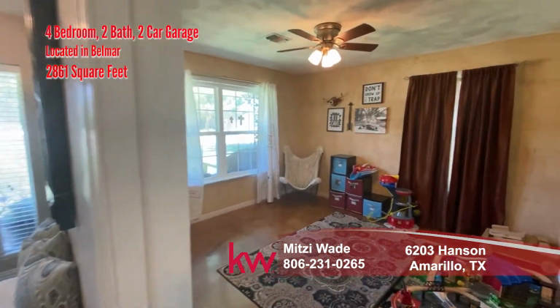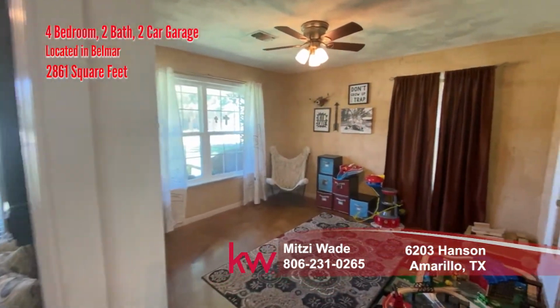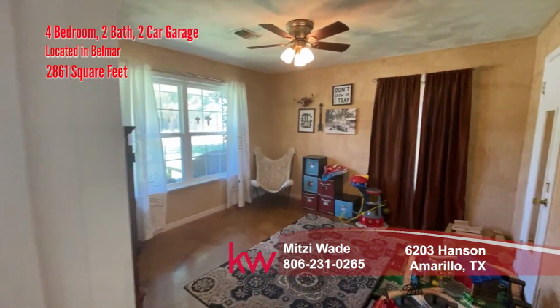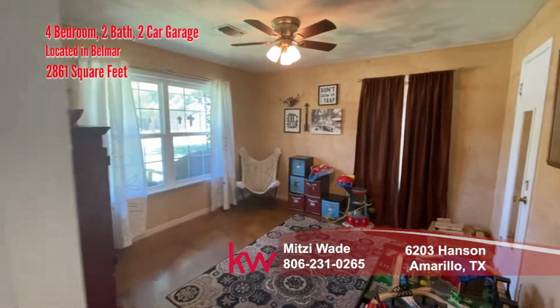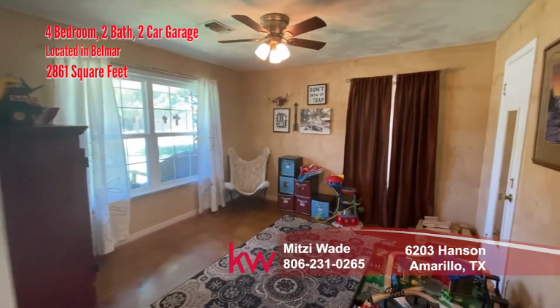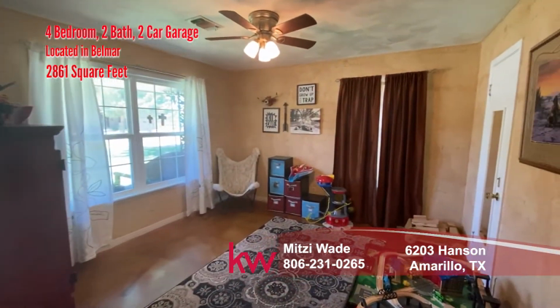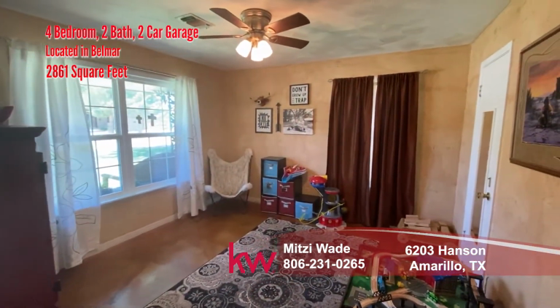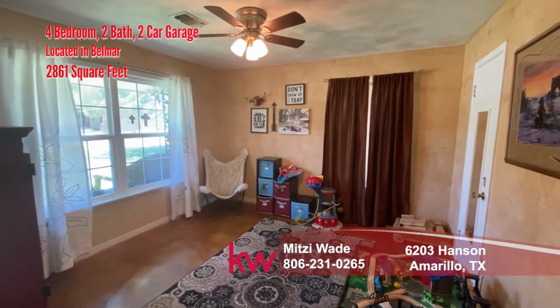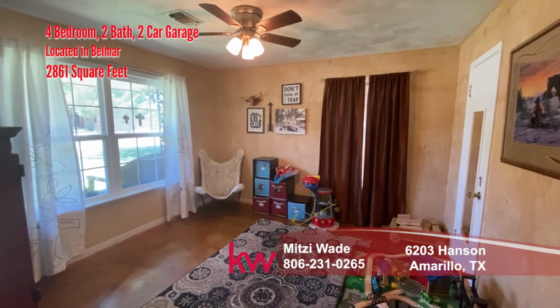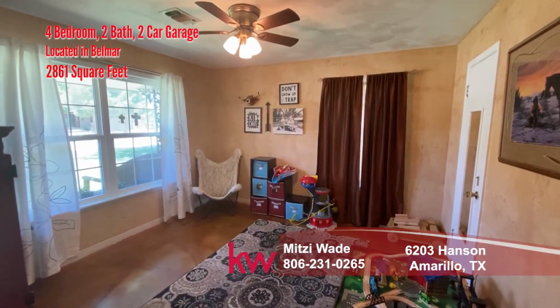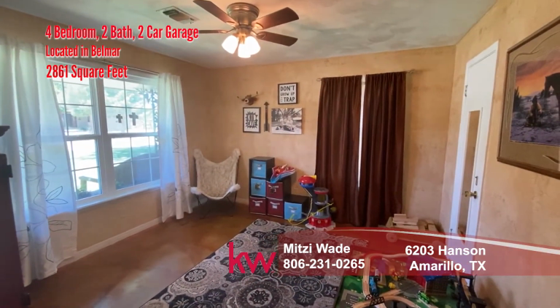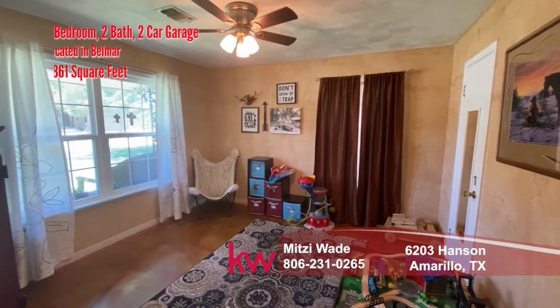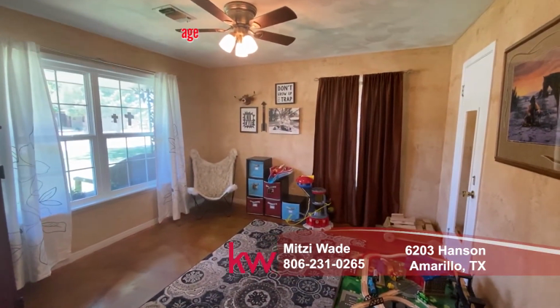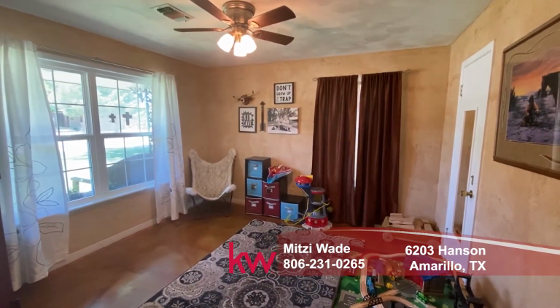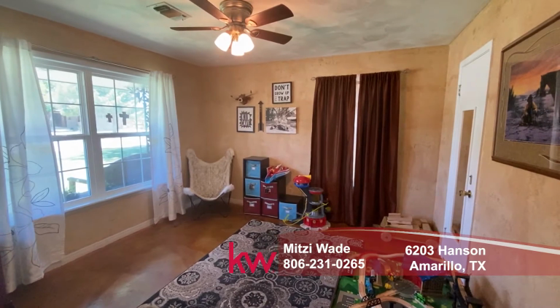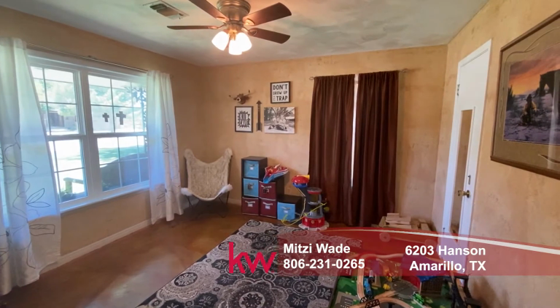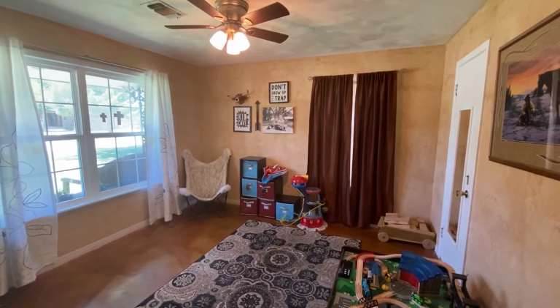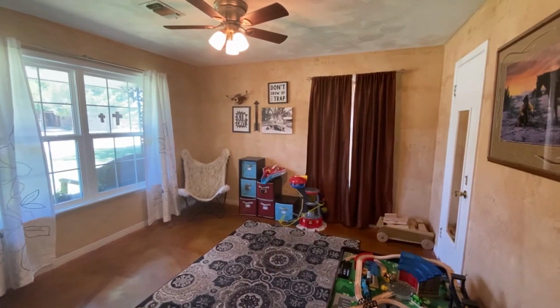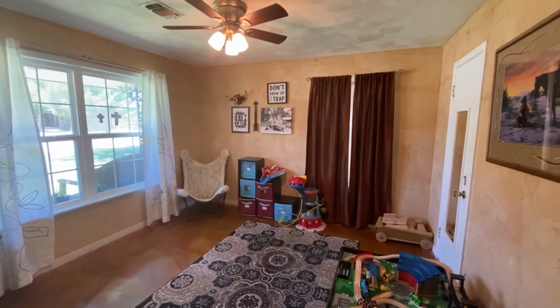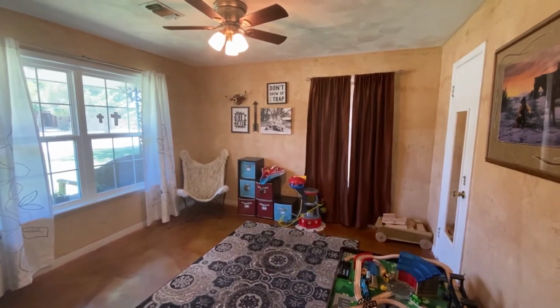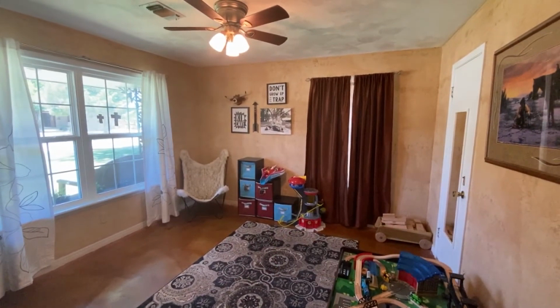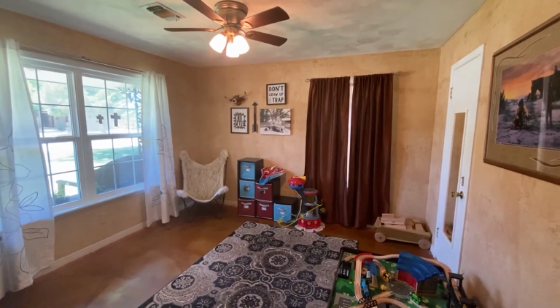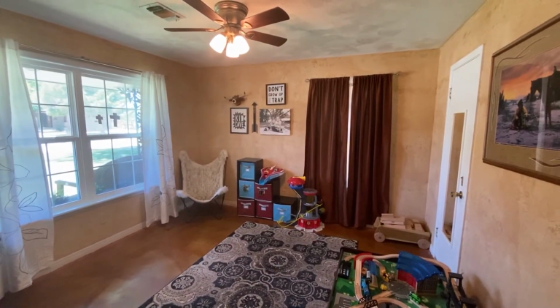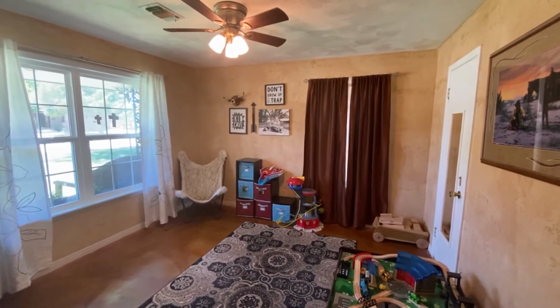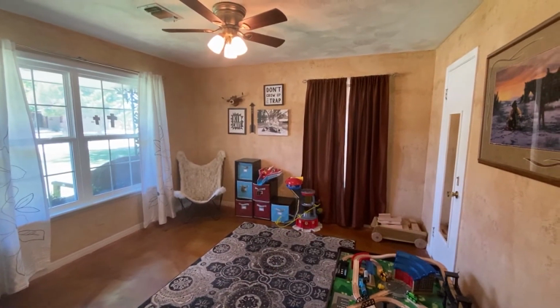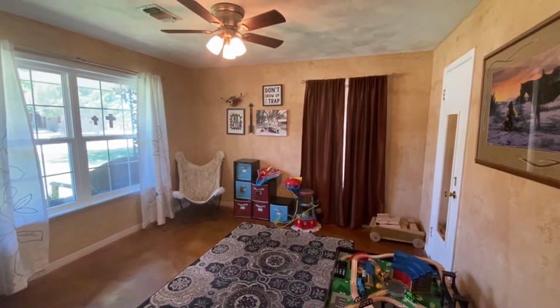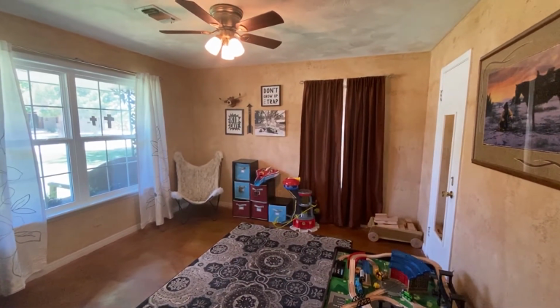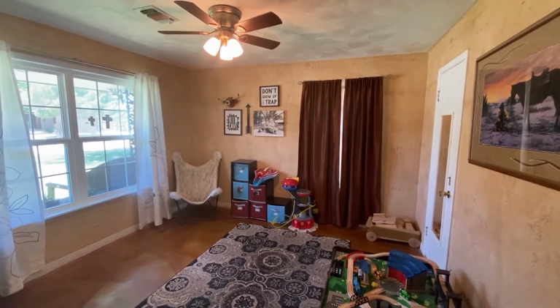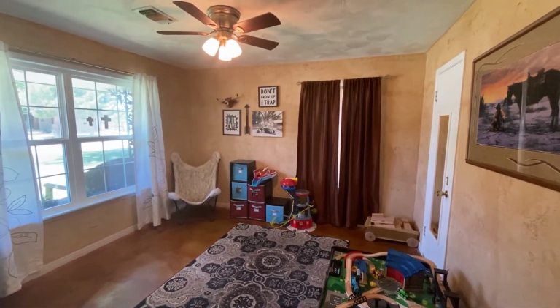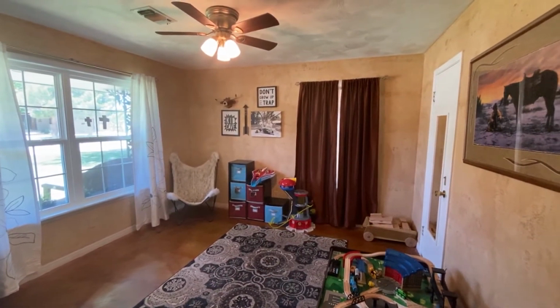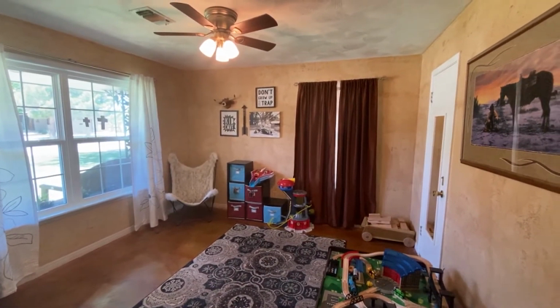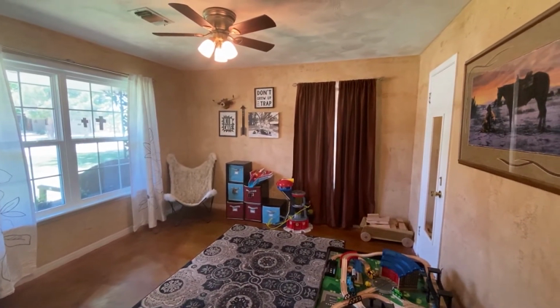This is your fourth bedroom, which could be a great nursery or a home office.